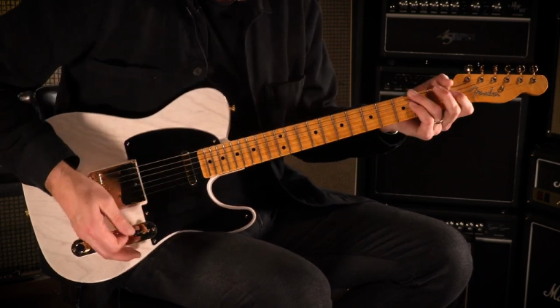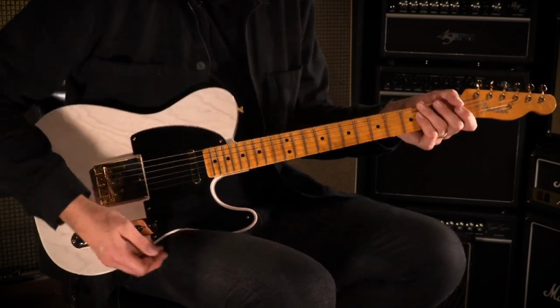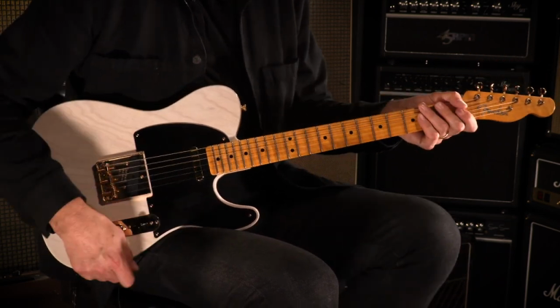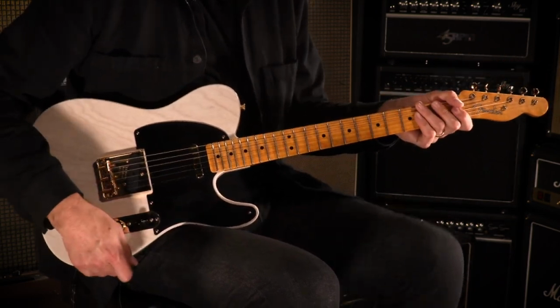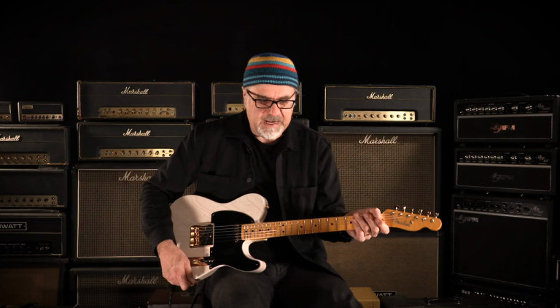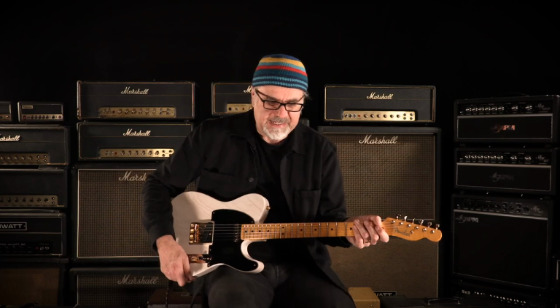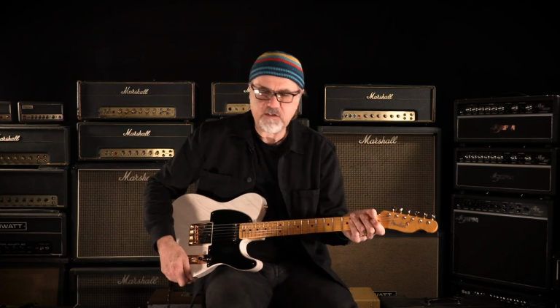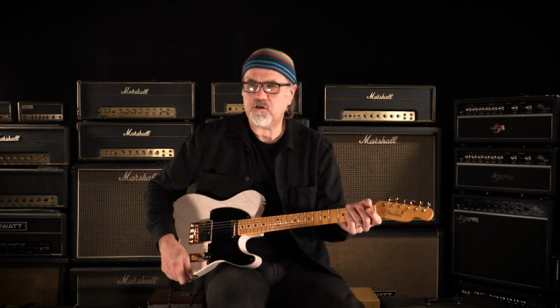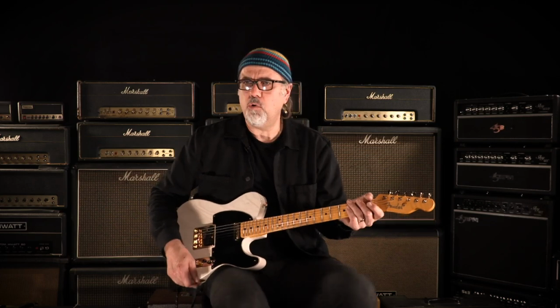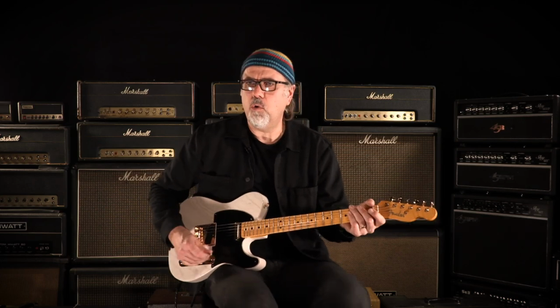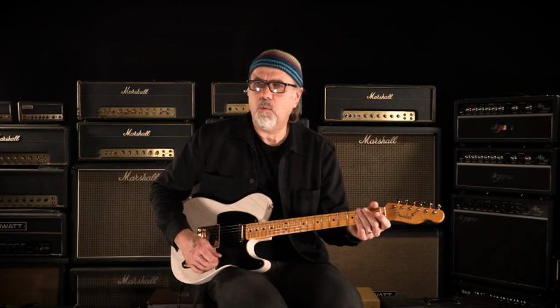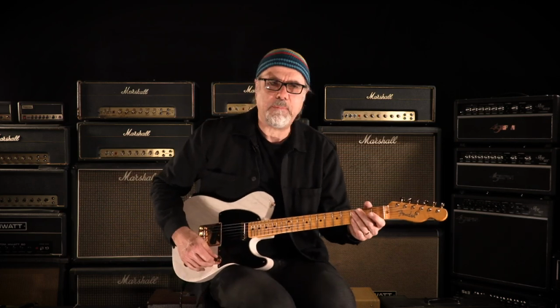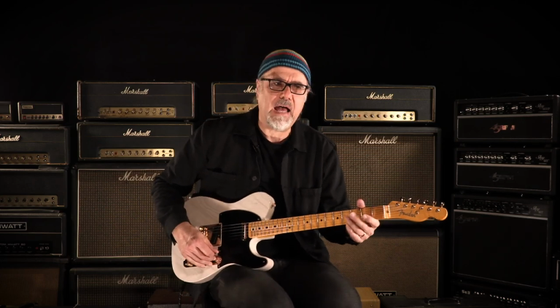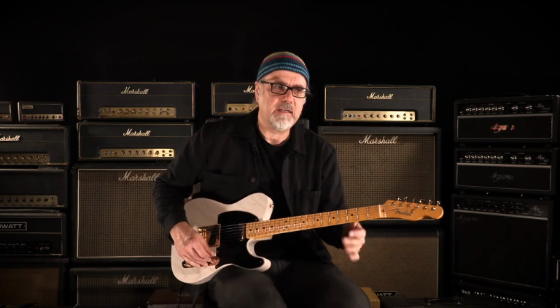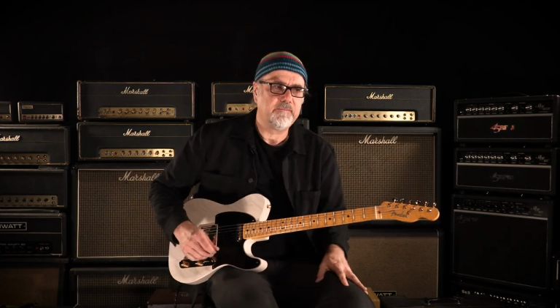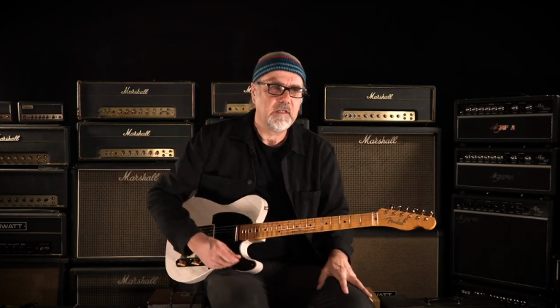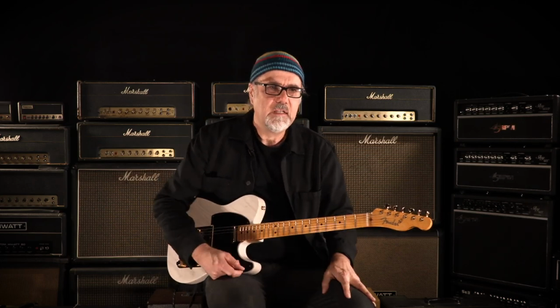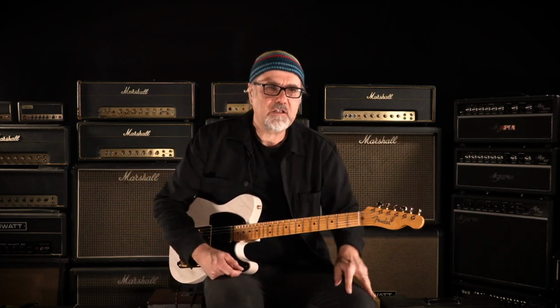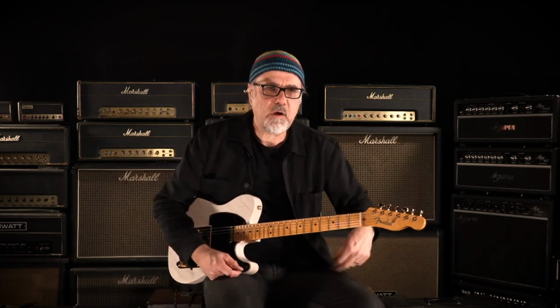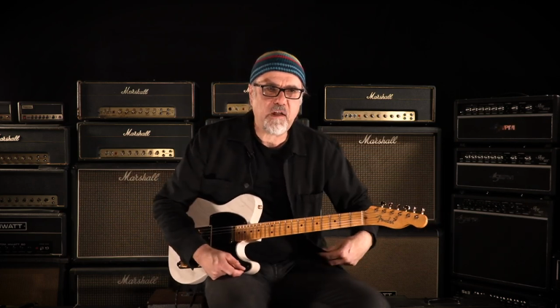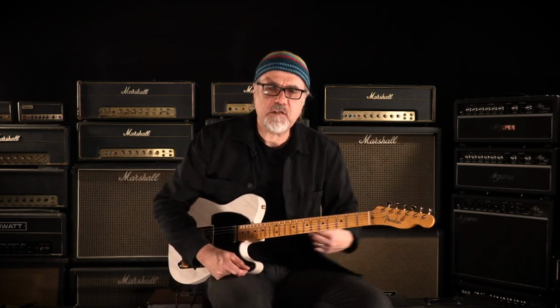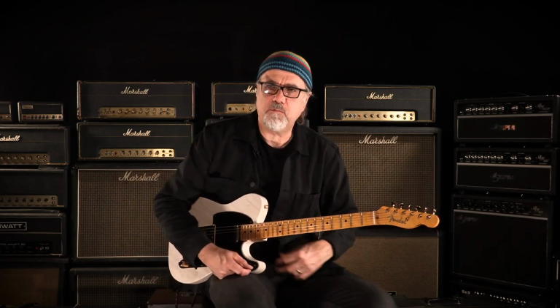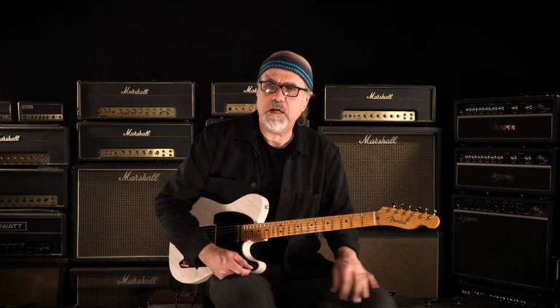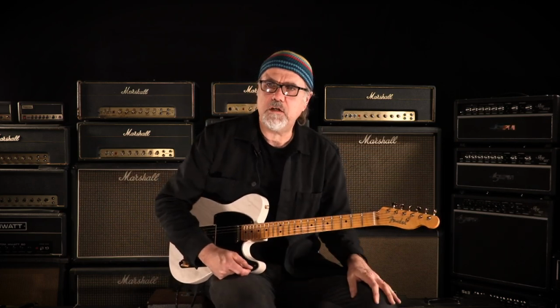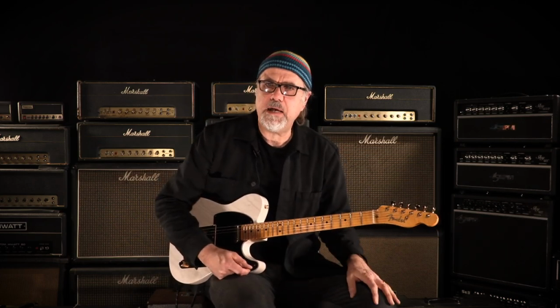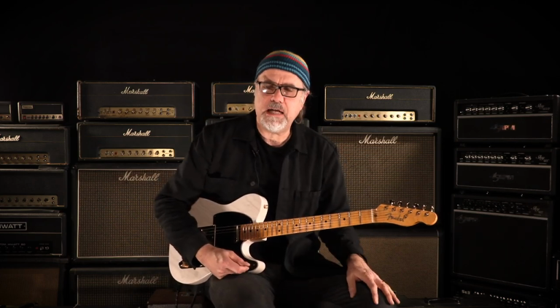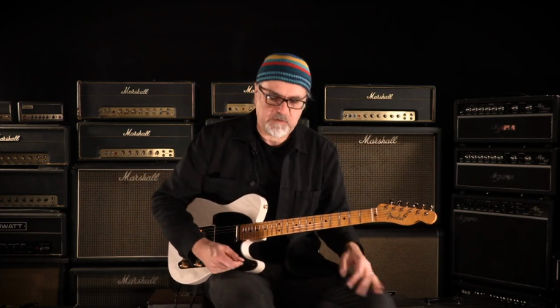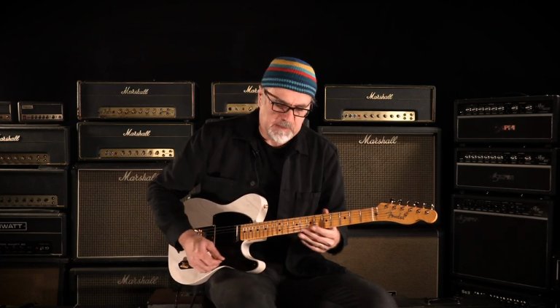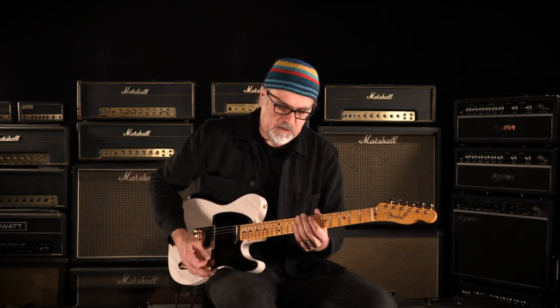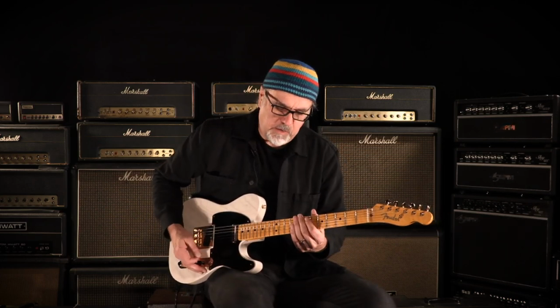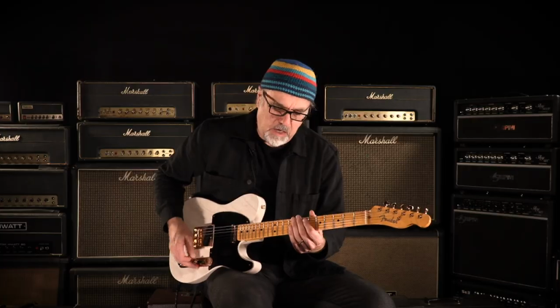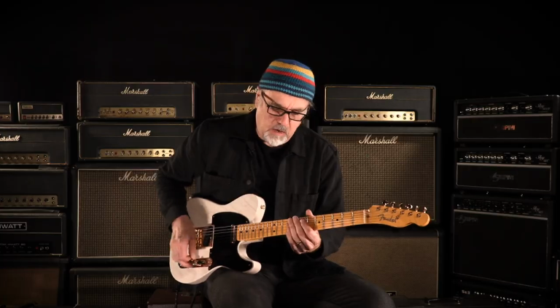Oh, I like it — so white blonde. Let's go to our friend Mr. Bridge pickup. Here we got going on.